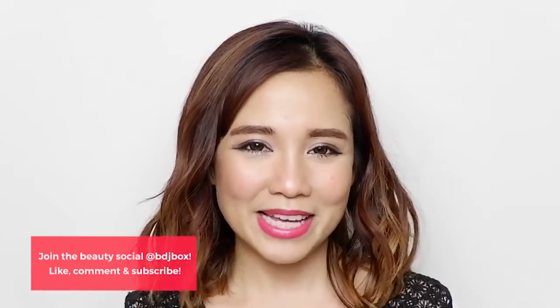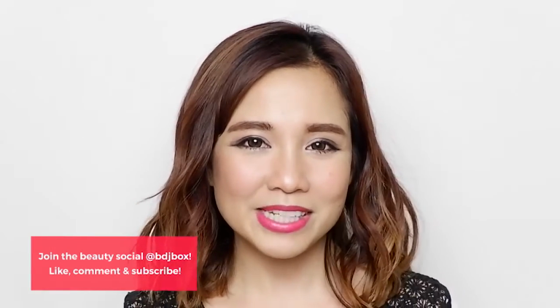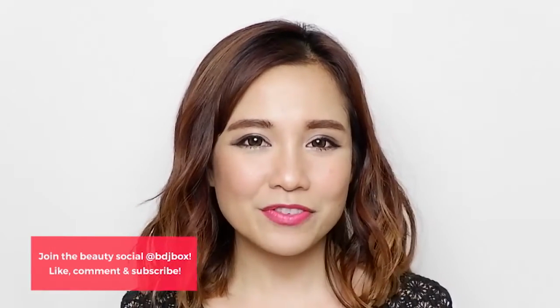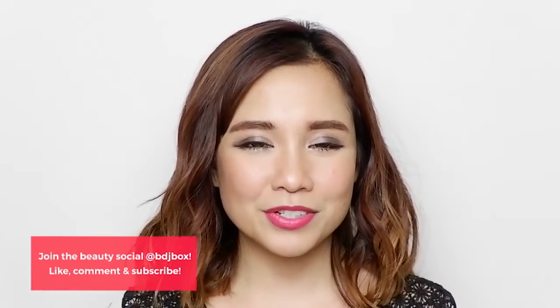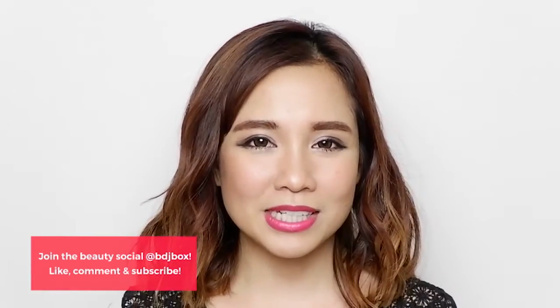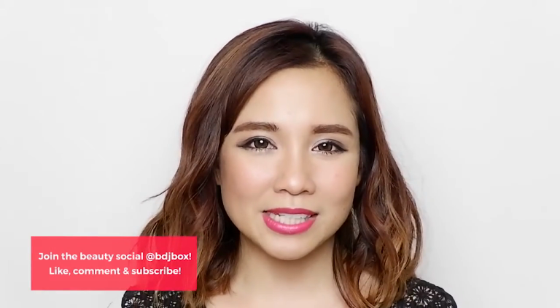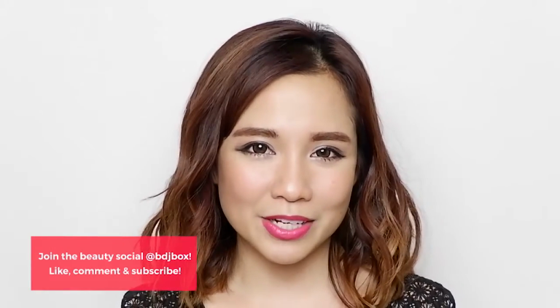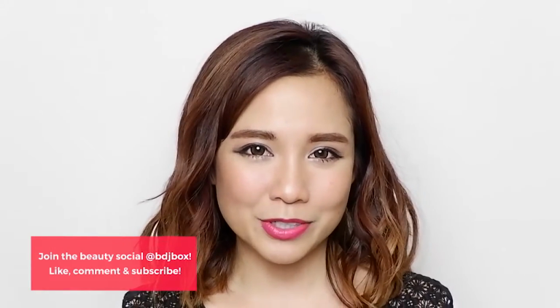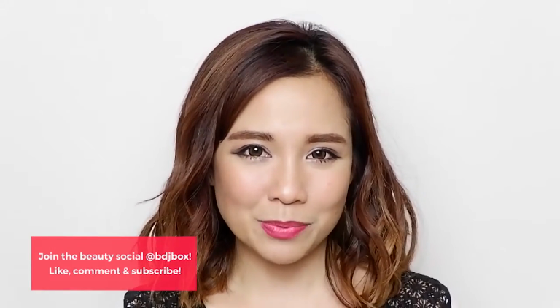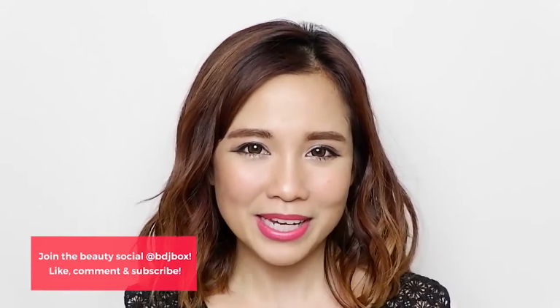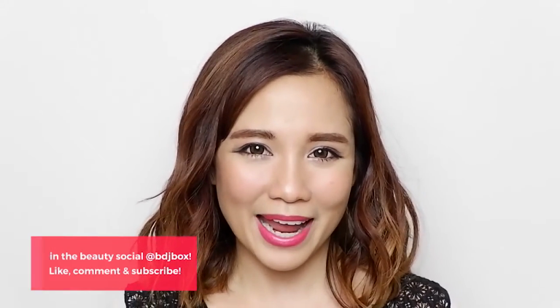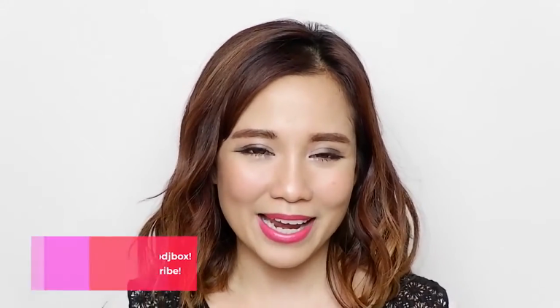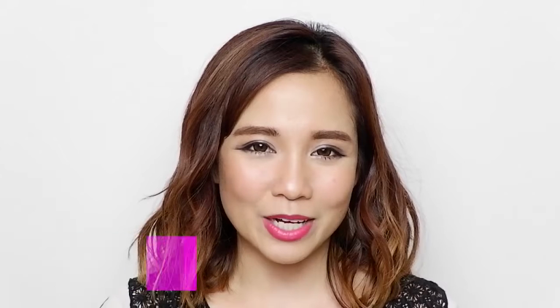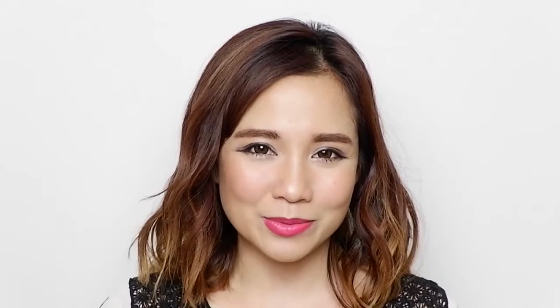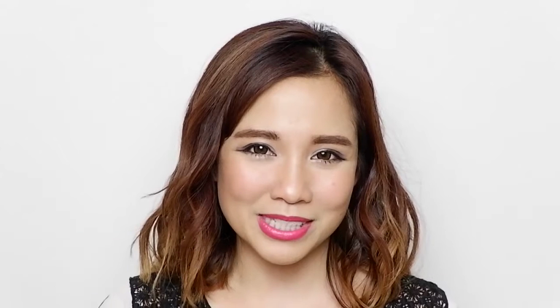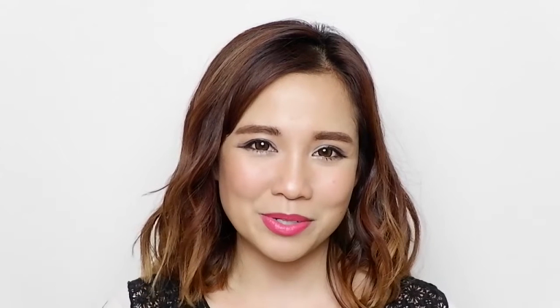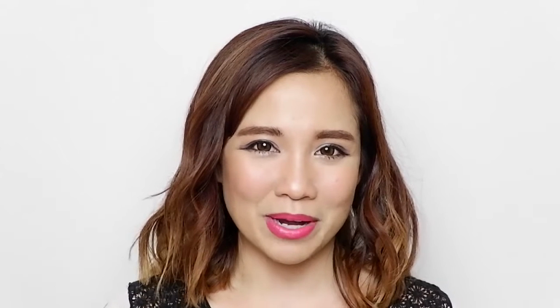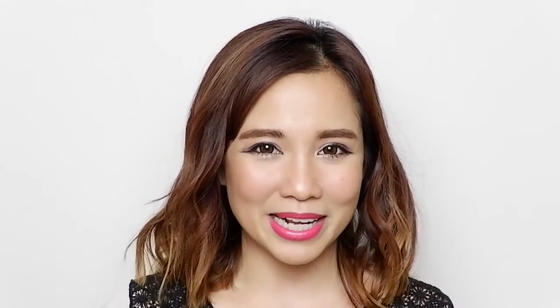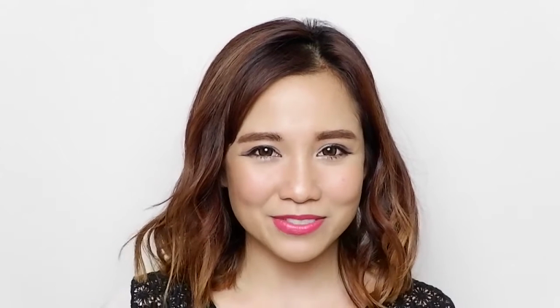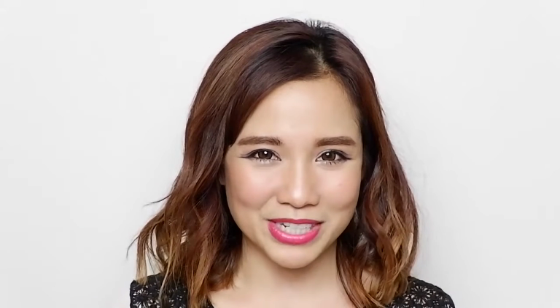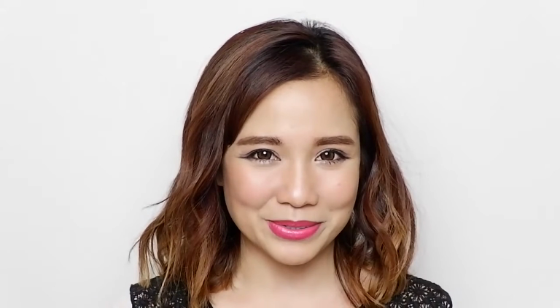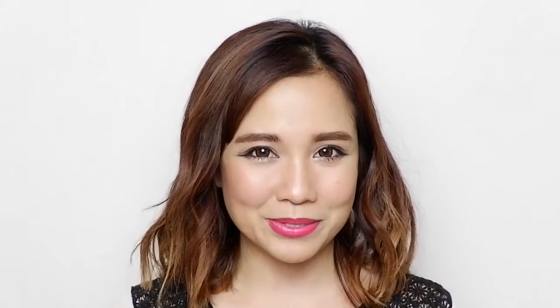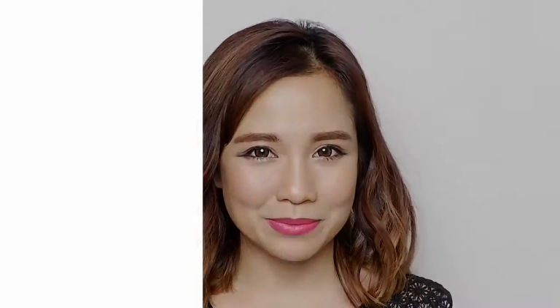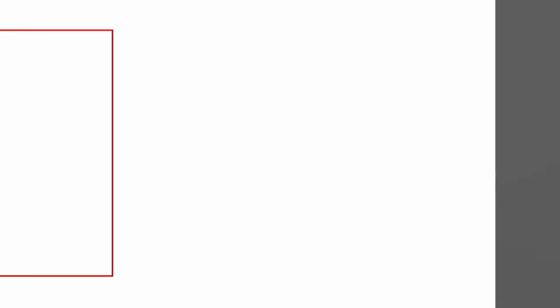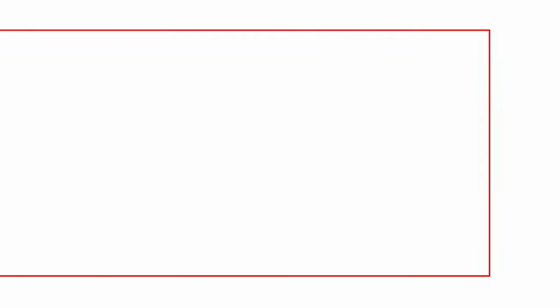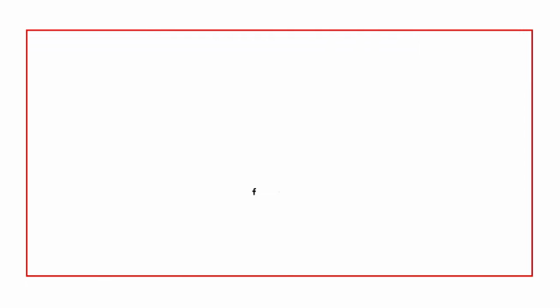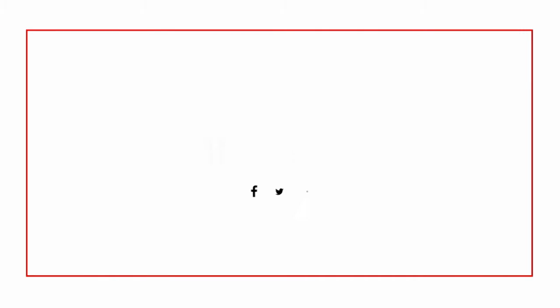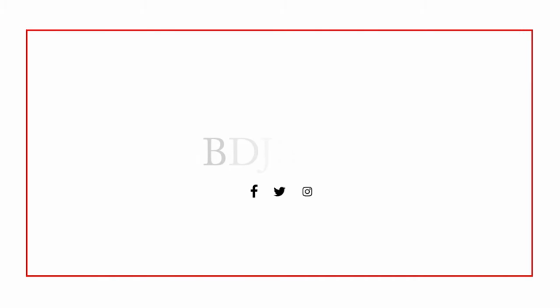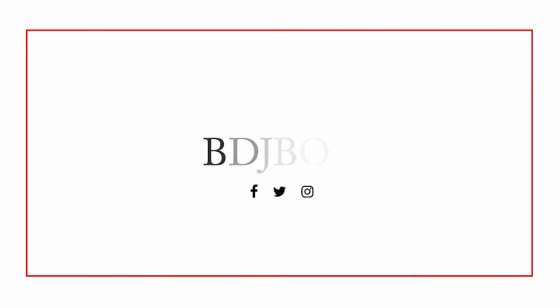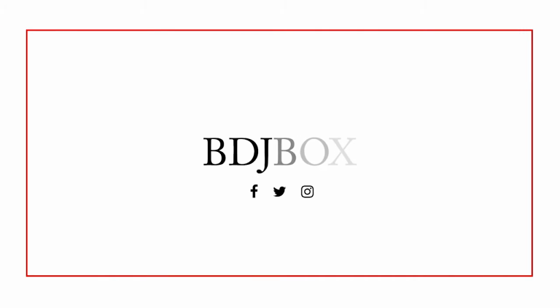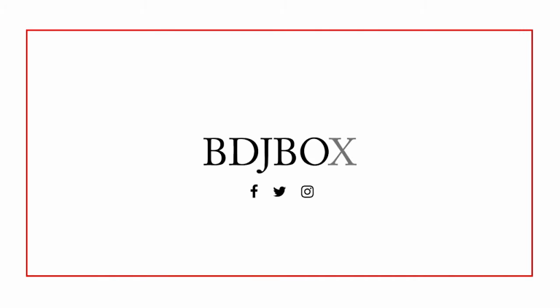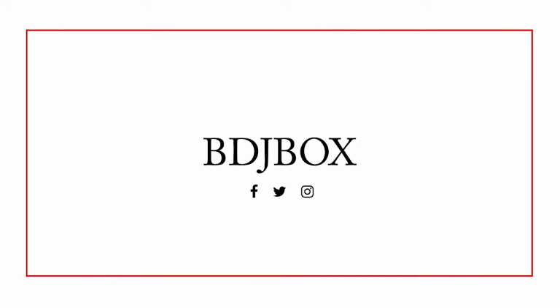That's it for today's editor's pick and I hope to see you in my next videos. Bye!